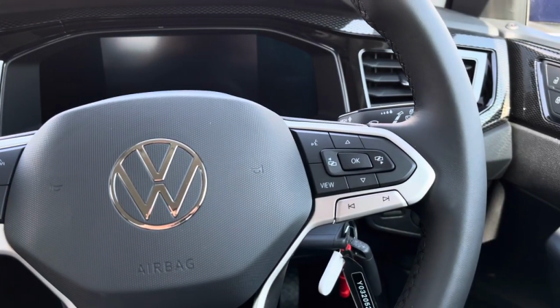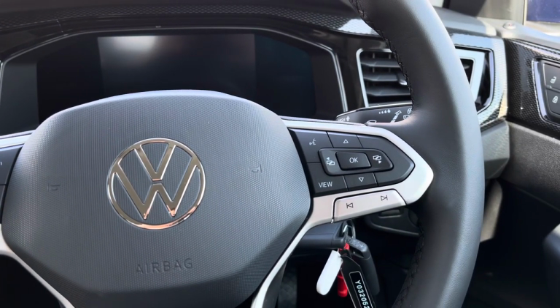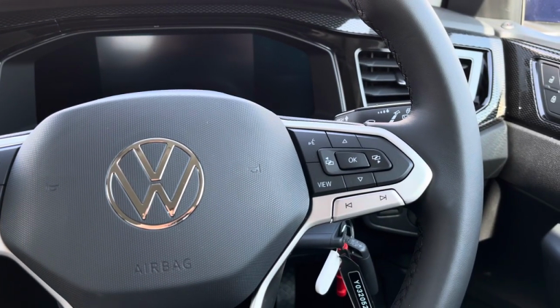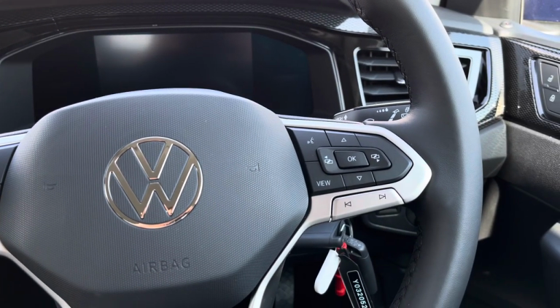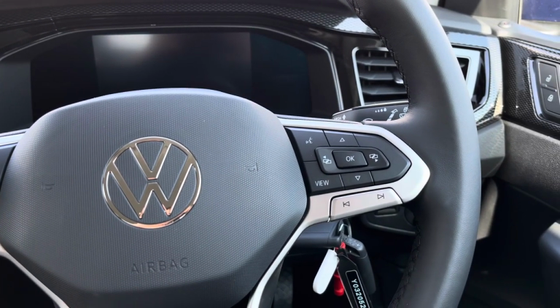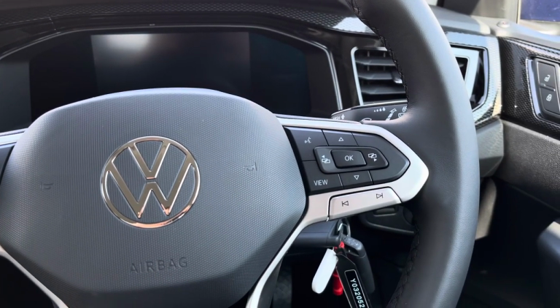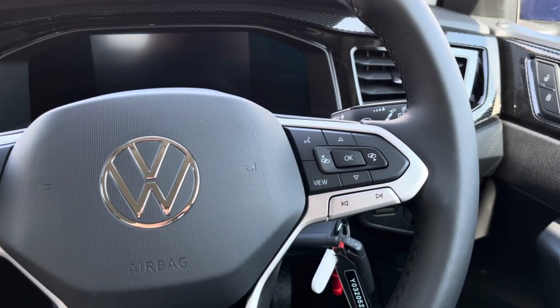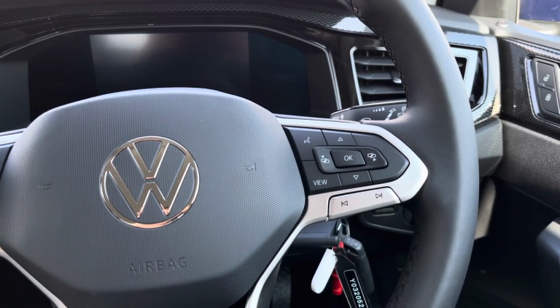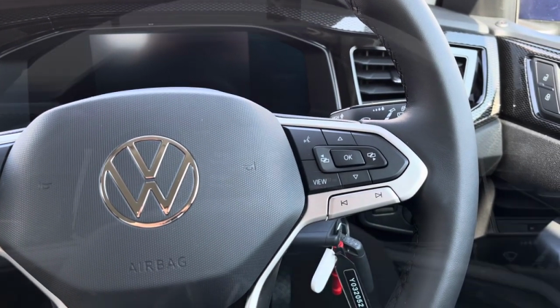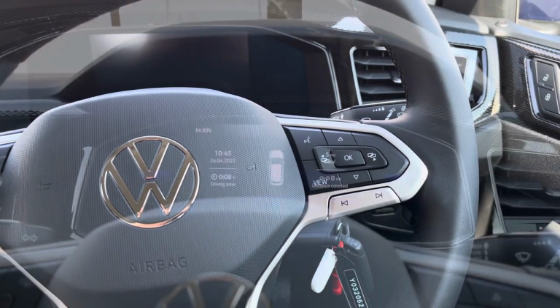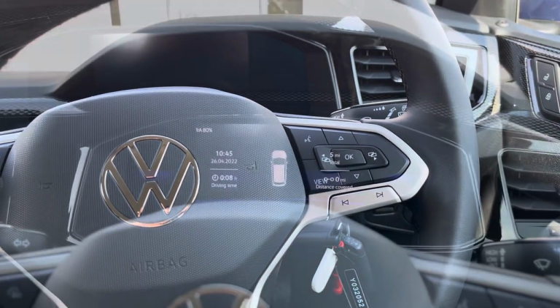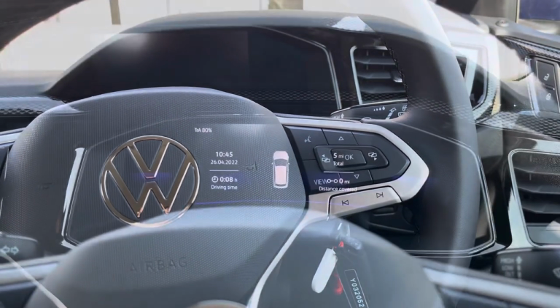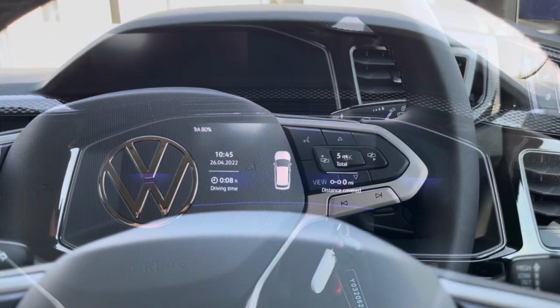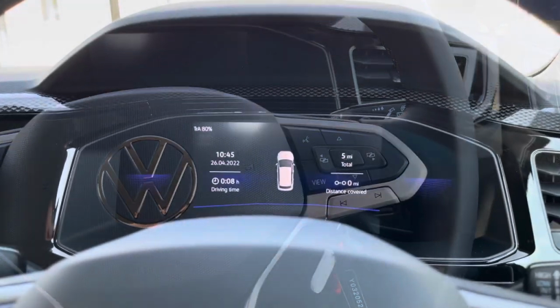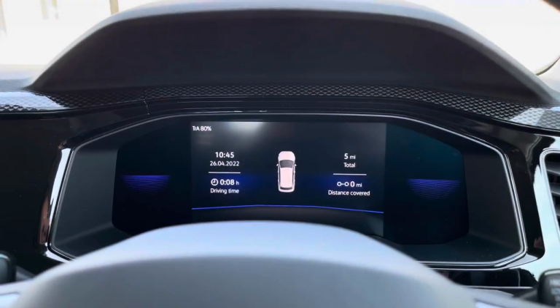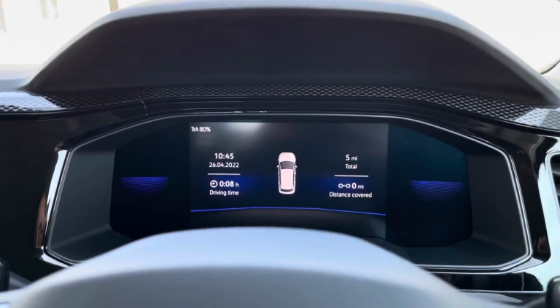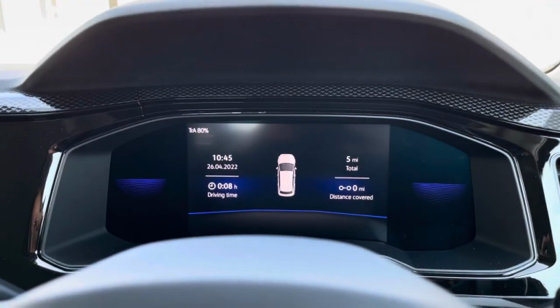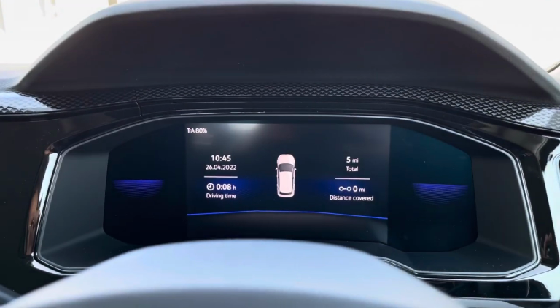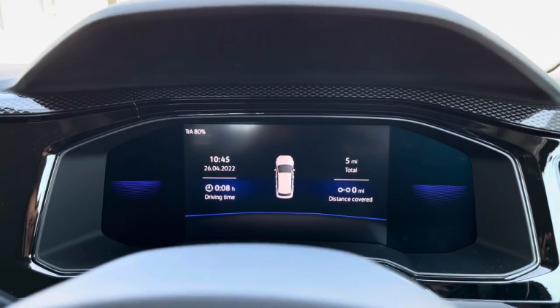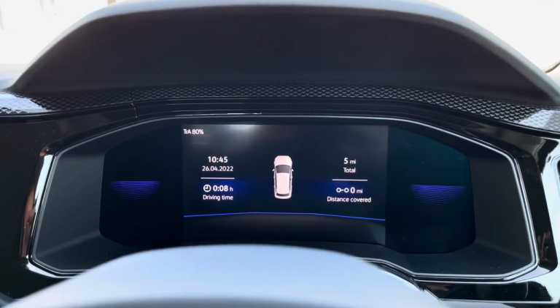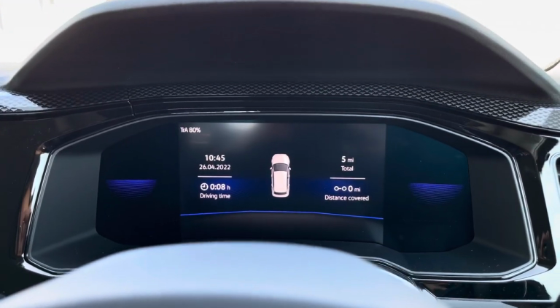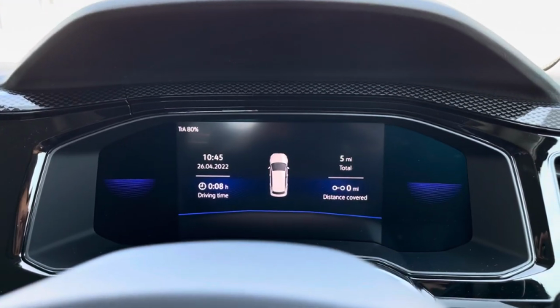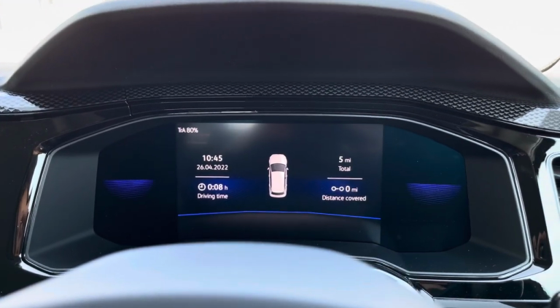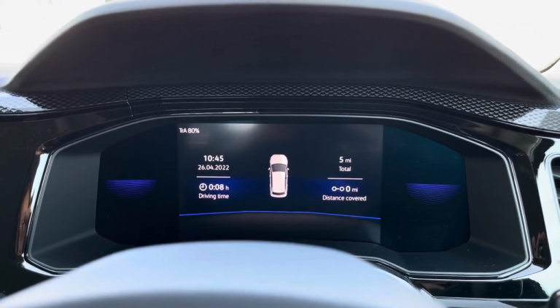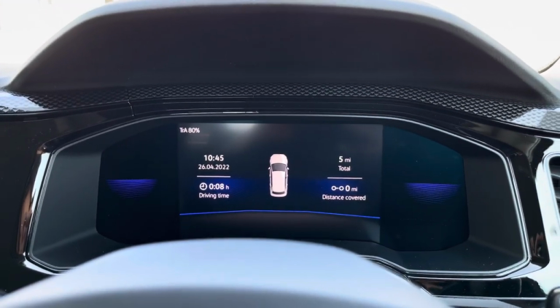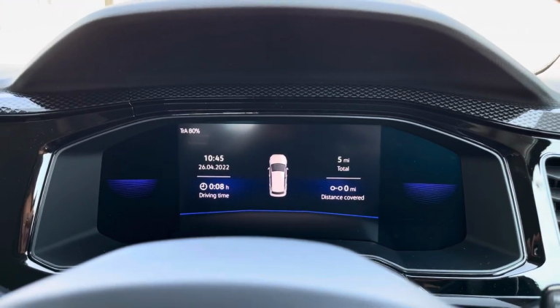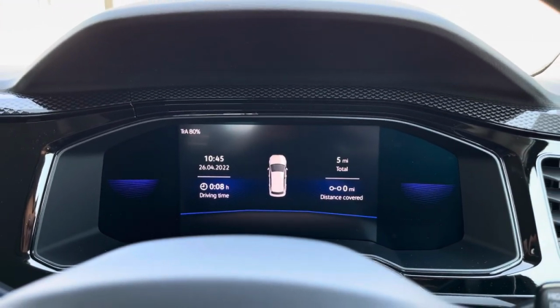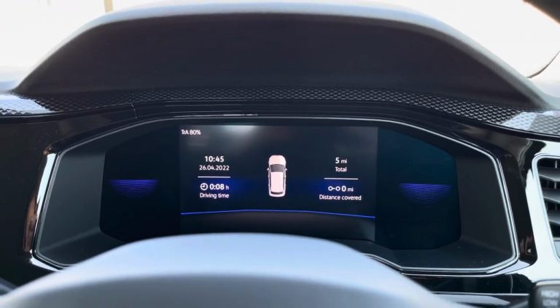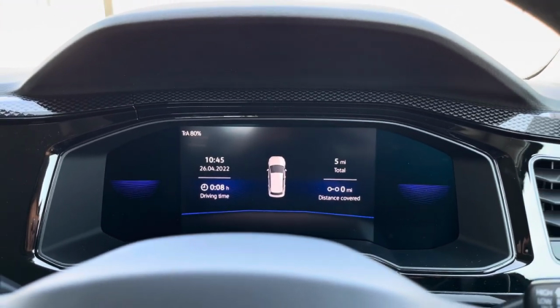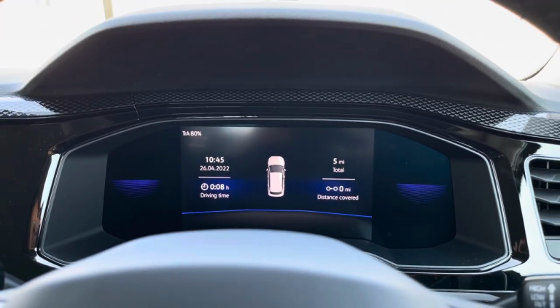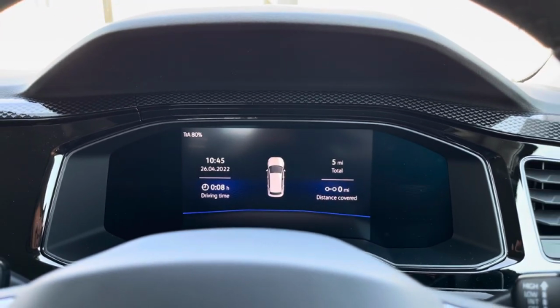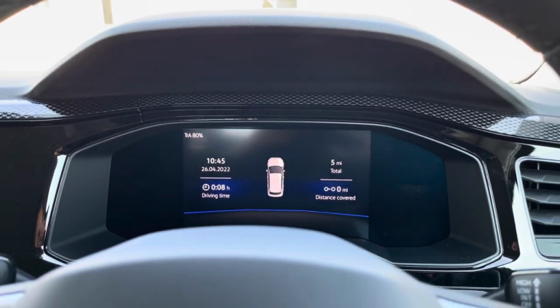Using the controls on the right side of the wheel, you can customise what you want to see in your active information display screen.